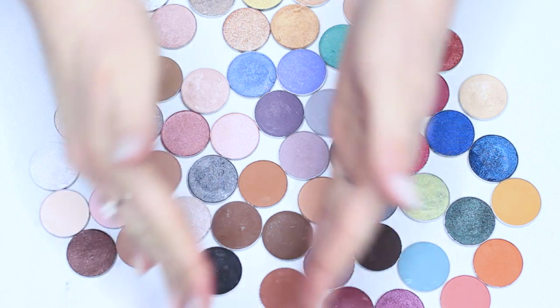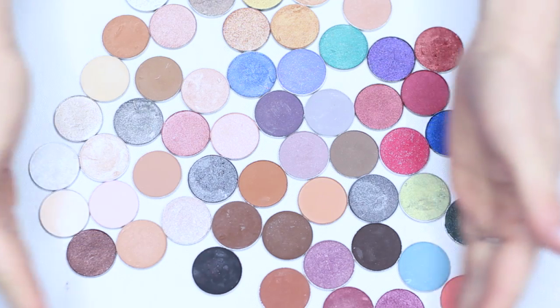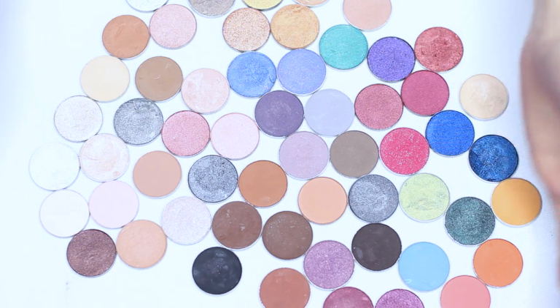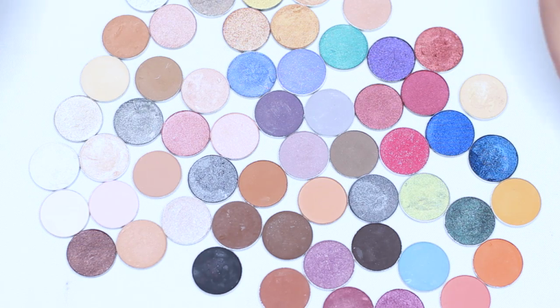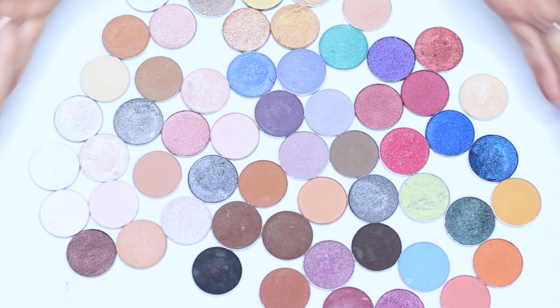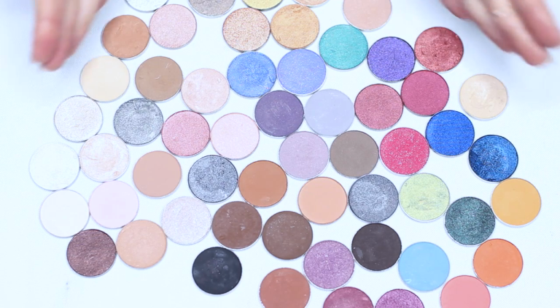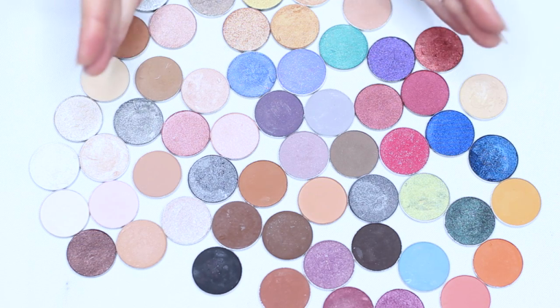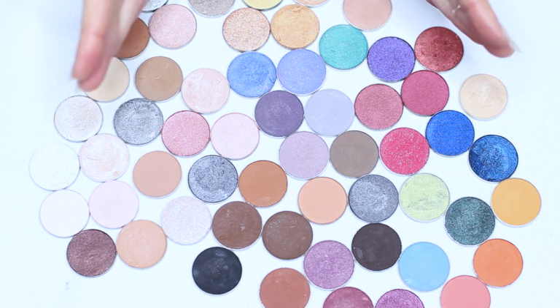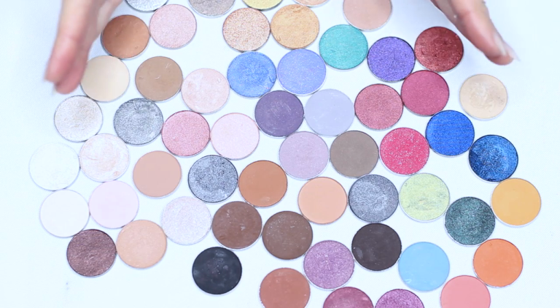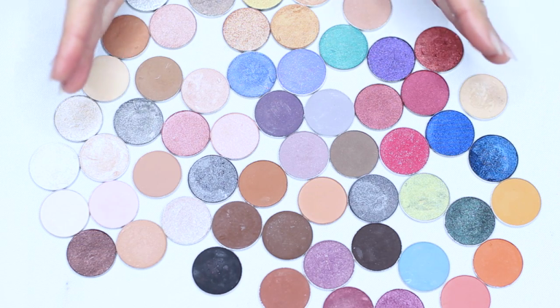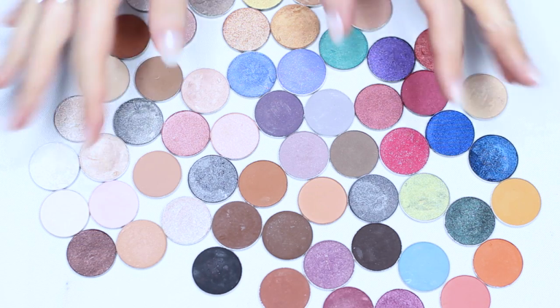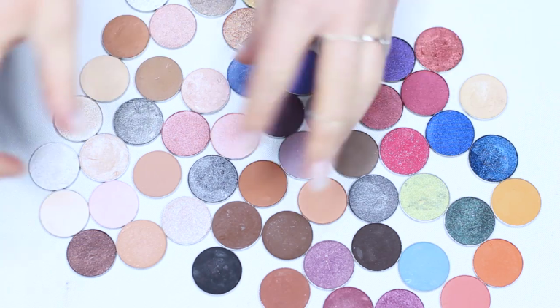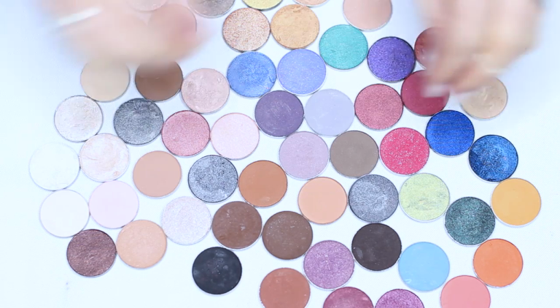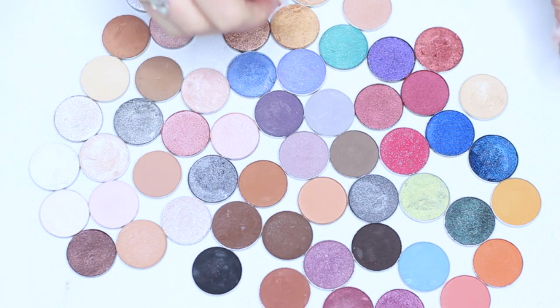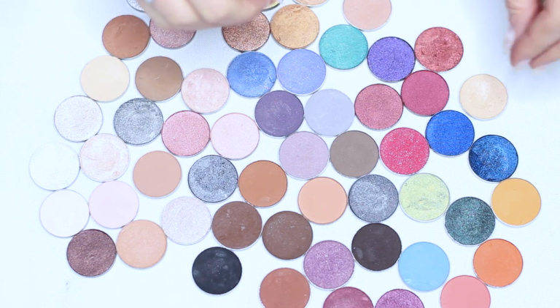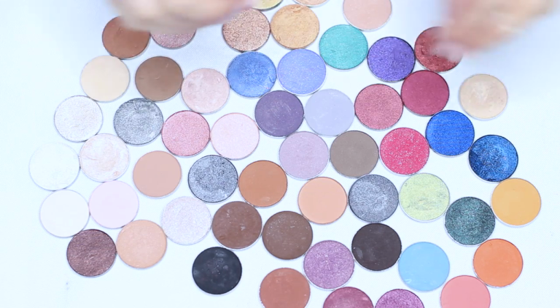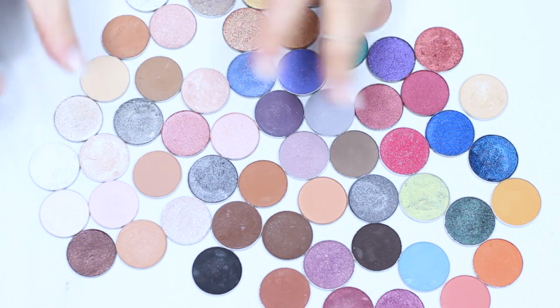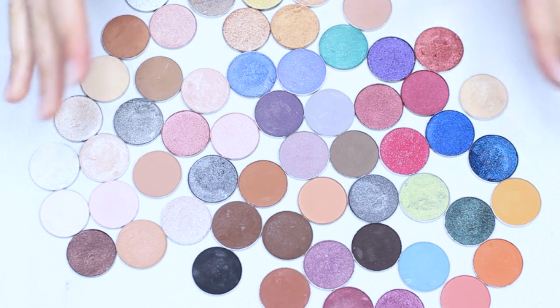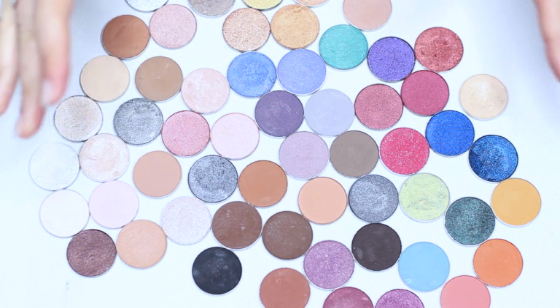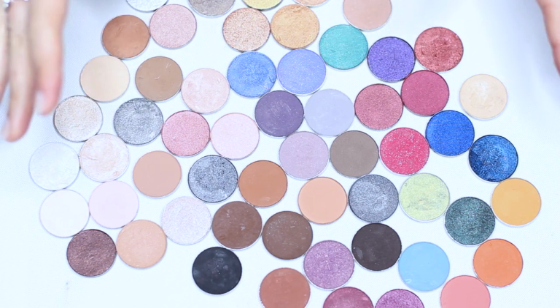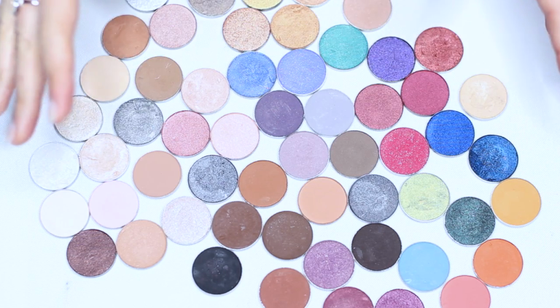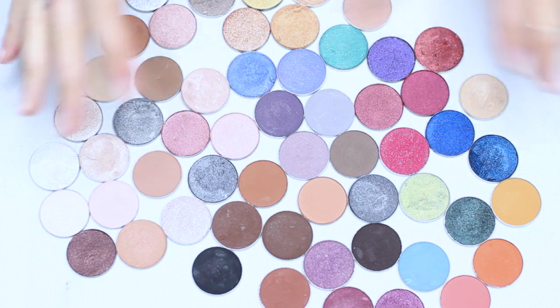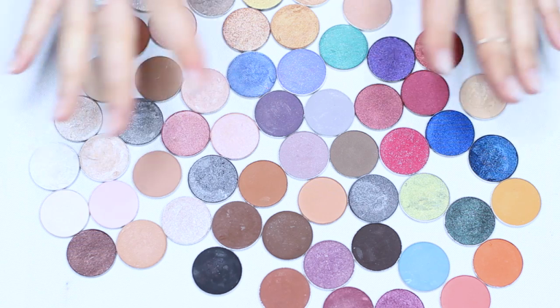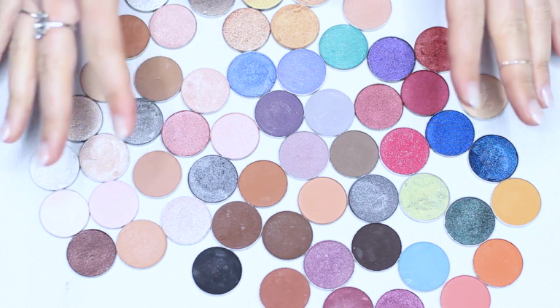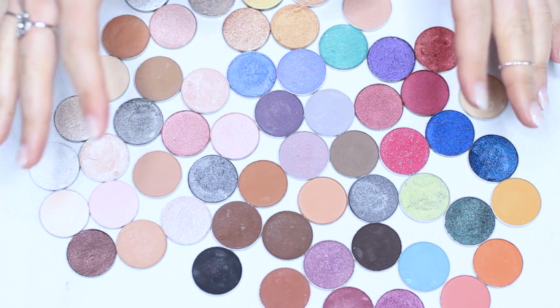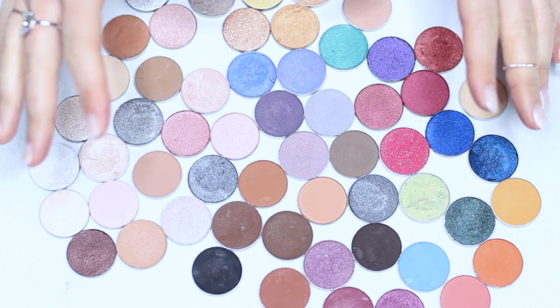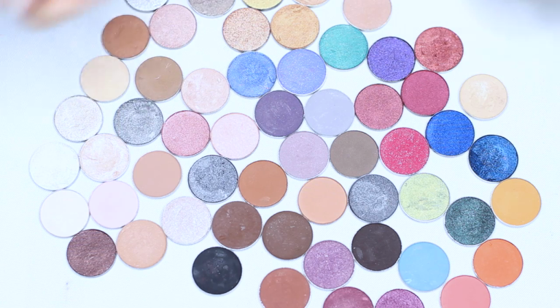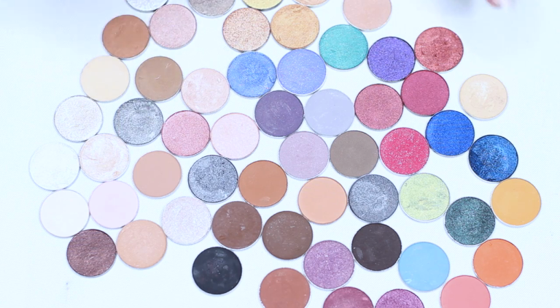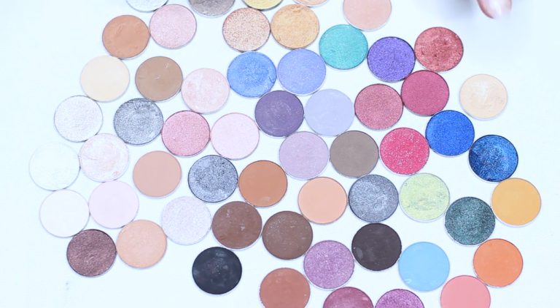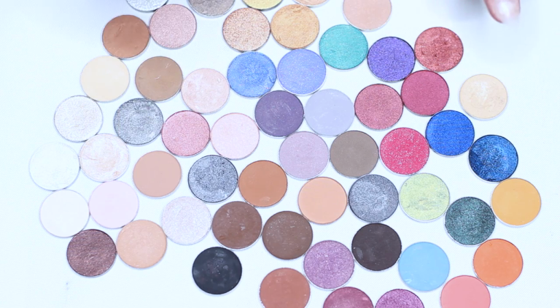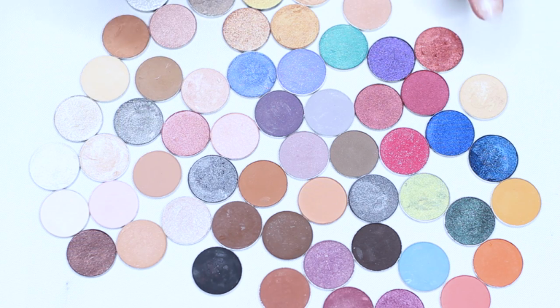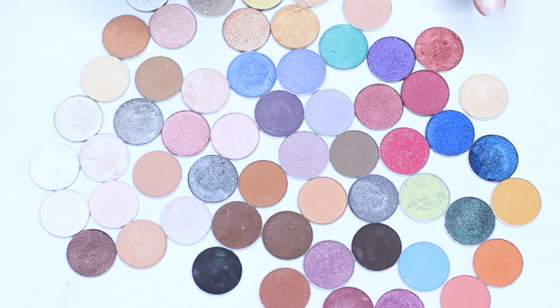I know this can look really complicated but we're going to break it down into sections to help you figure out what eyeshadows work together.